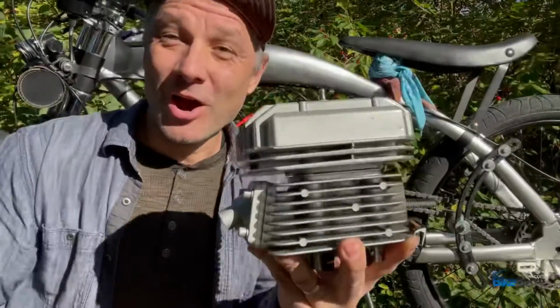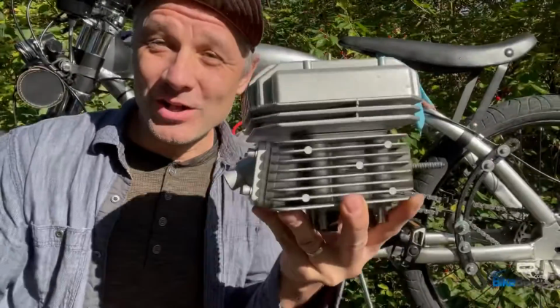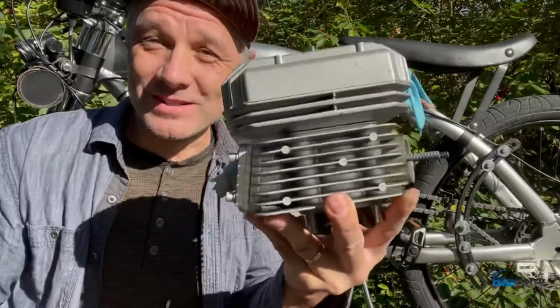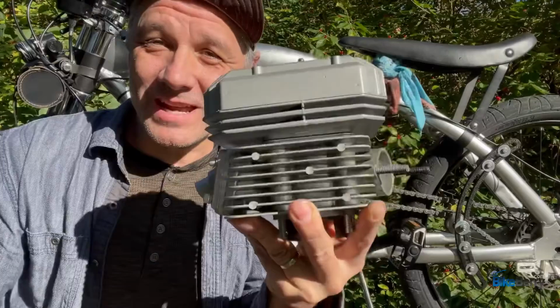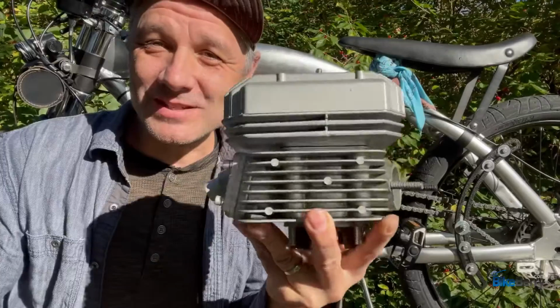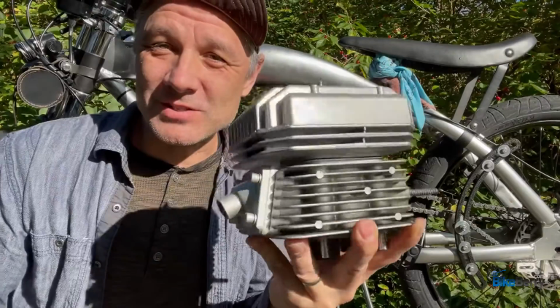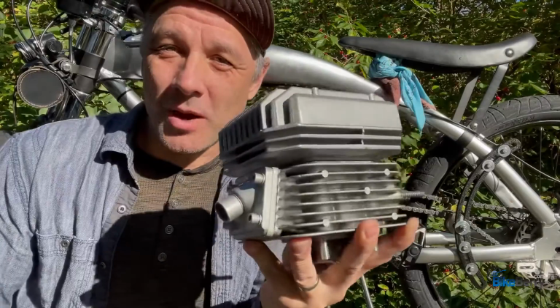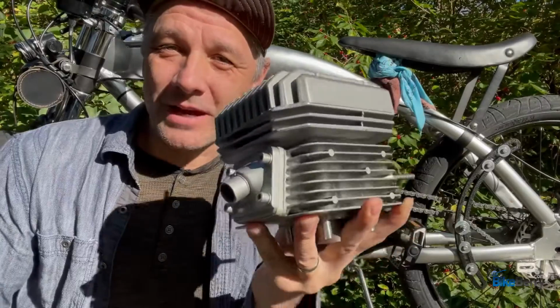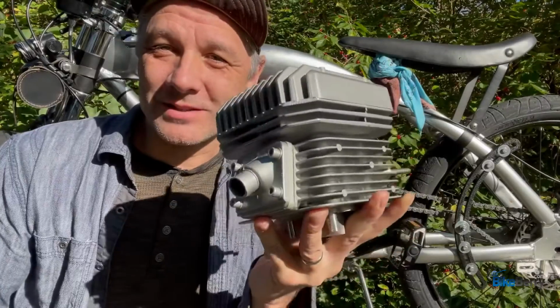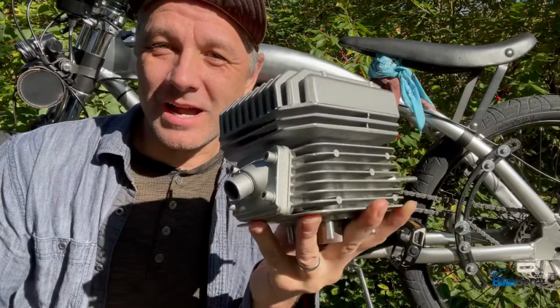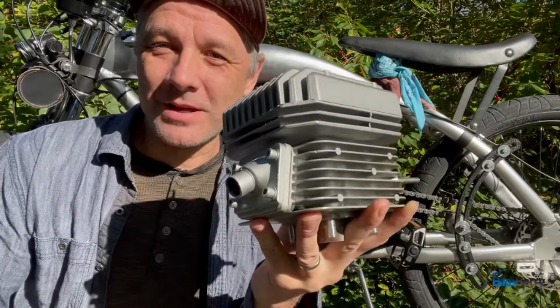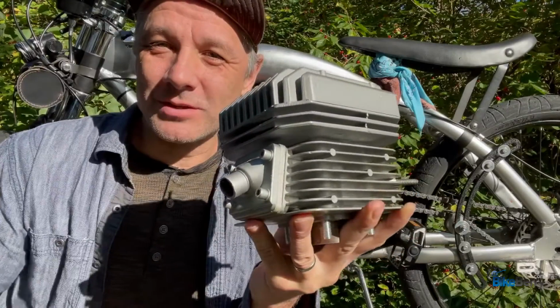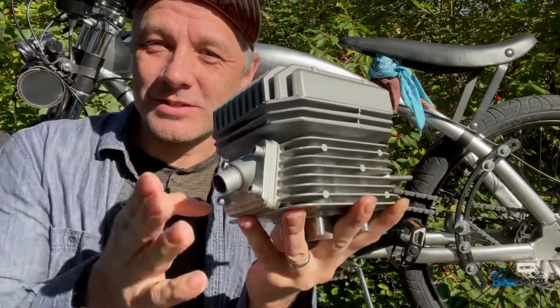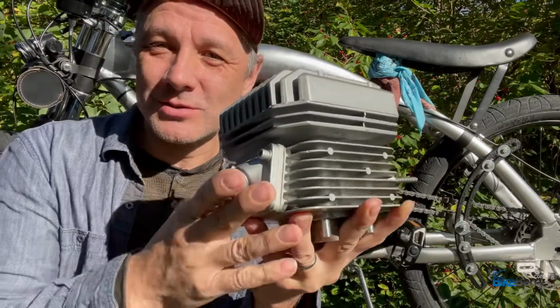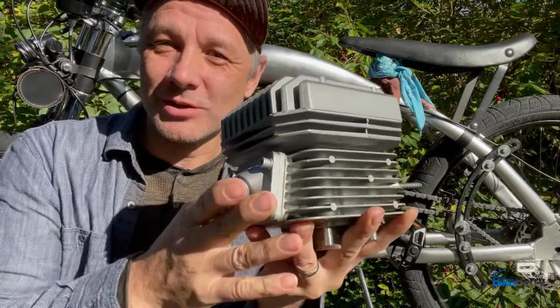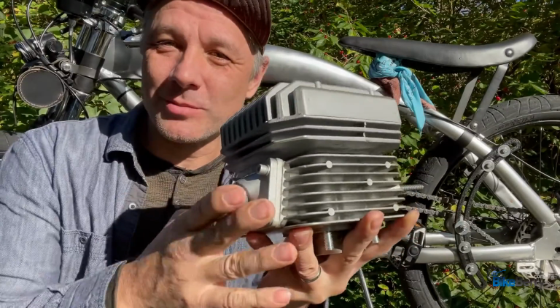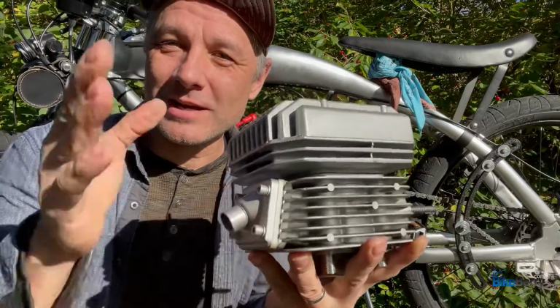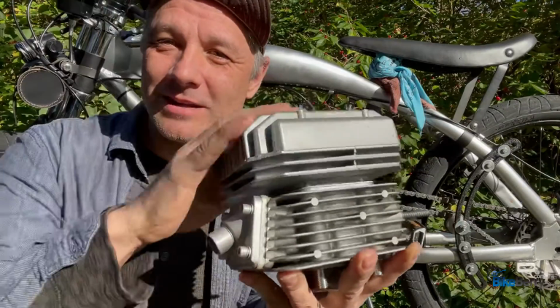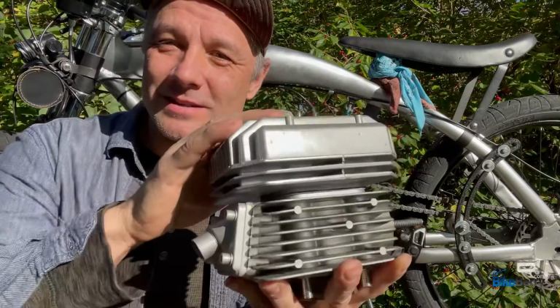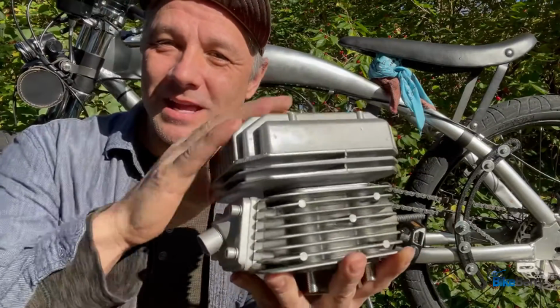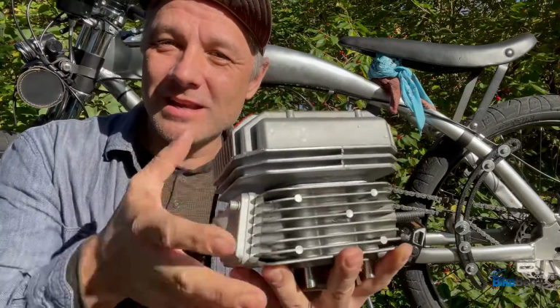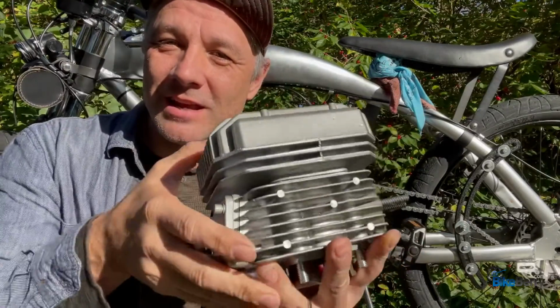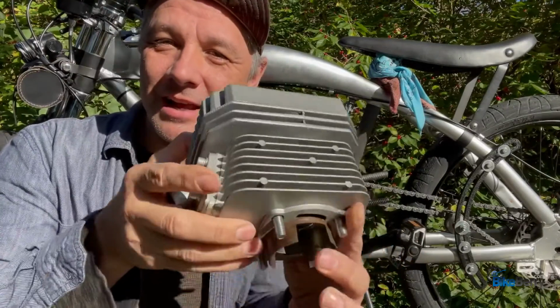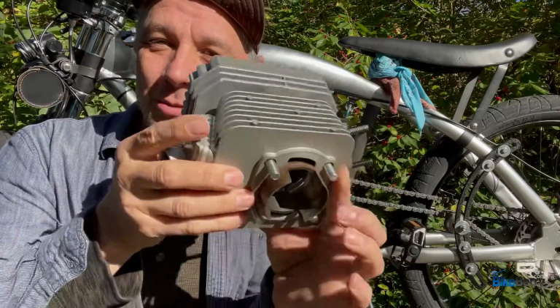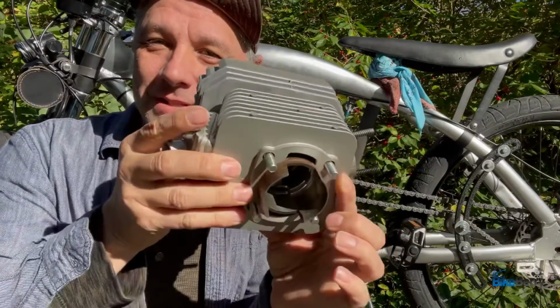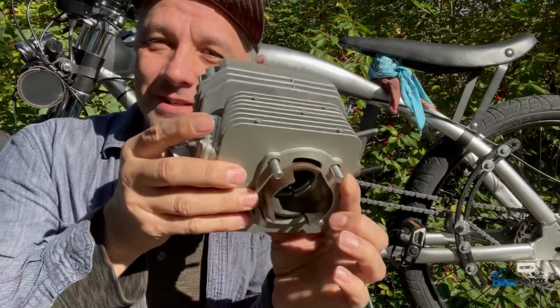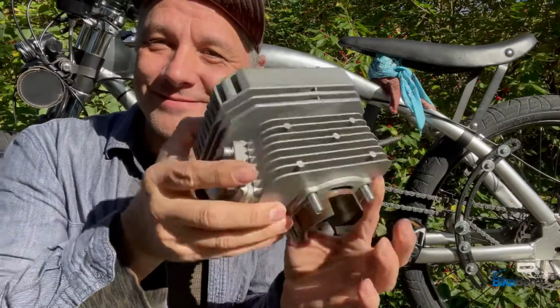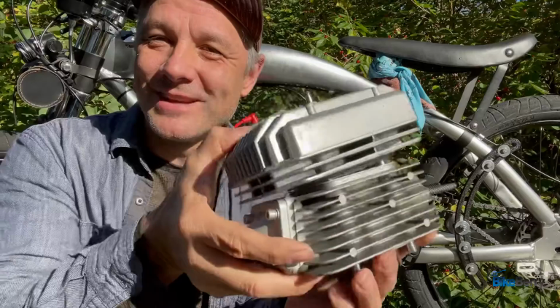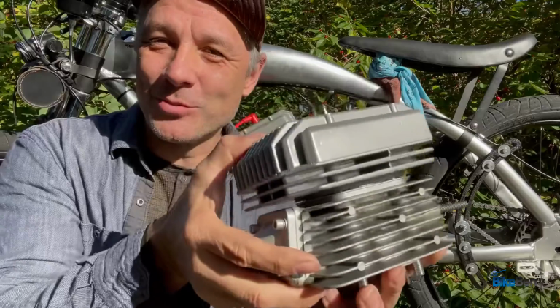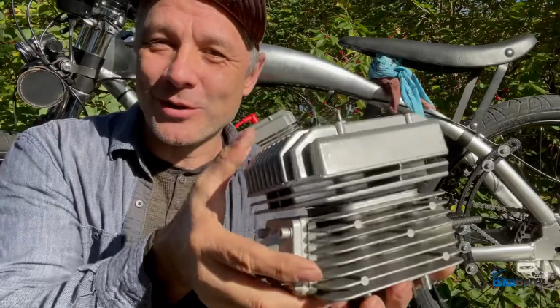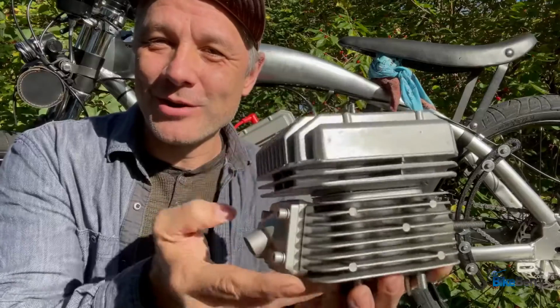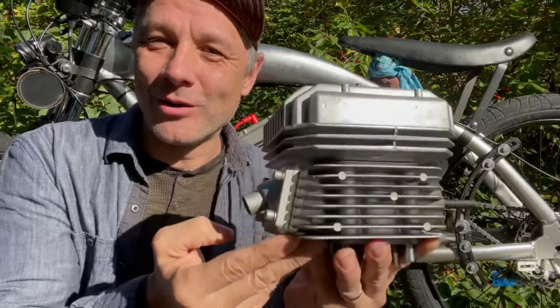All it takes is swapping out the top end with this new cylinder body, this head, and a new piston, and you'll be ready to roll.